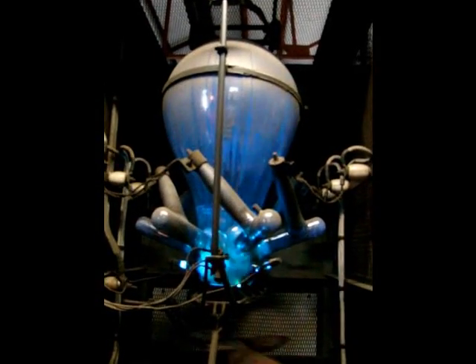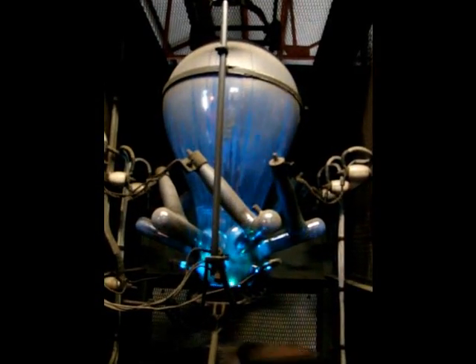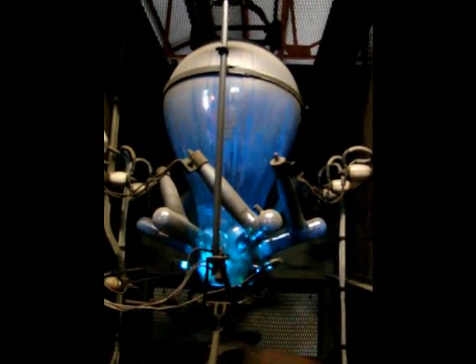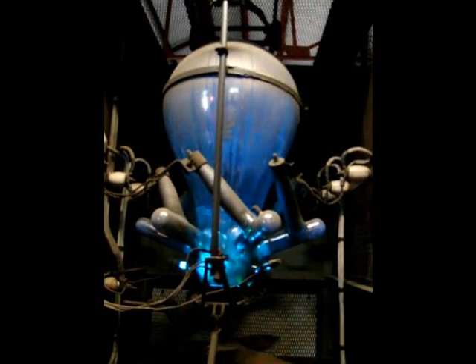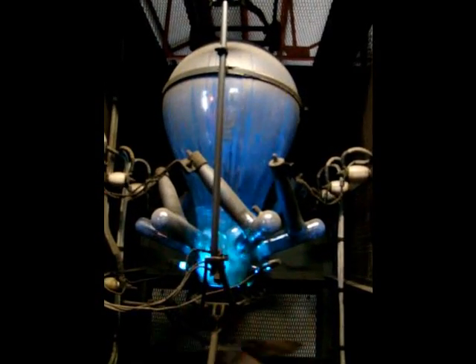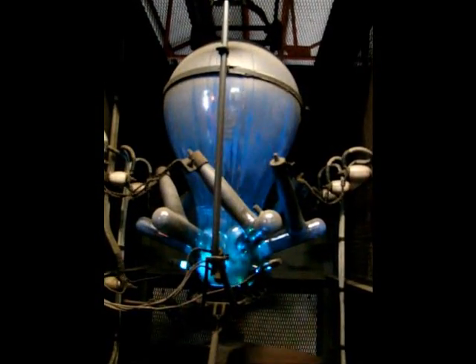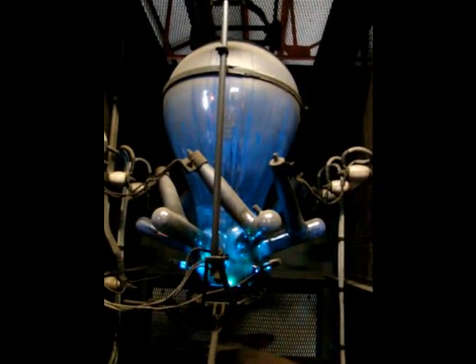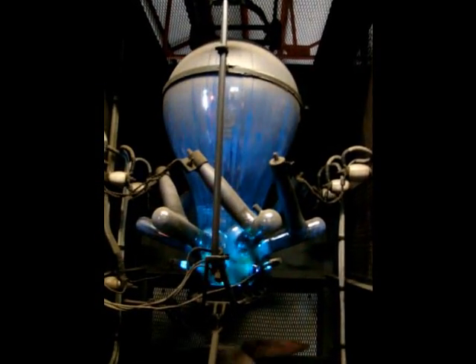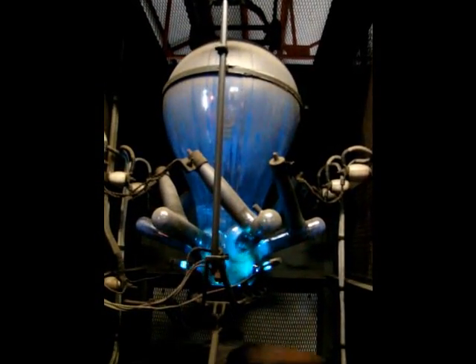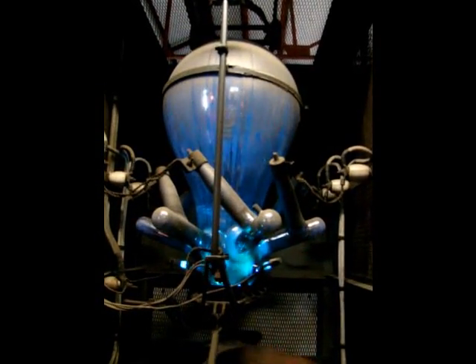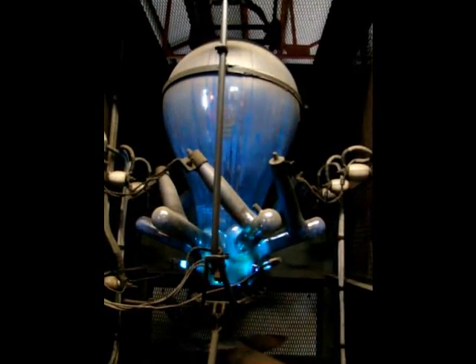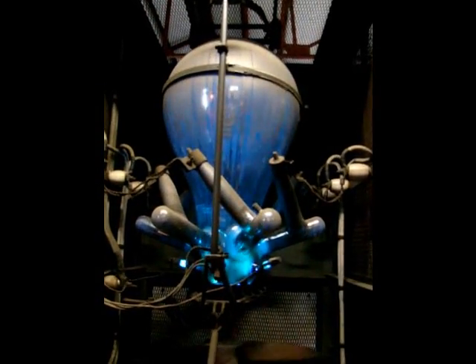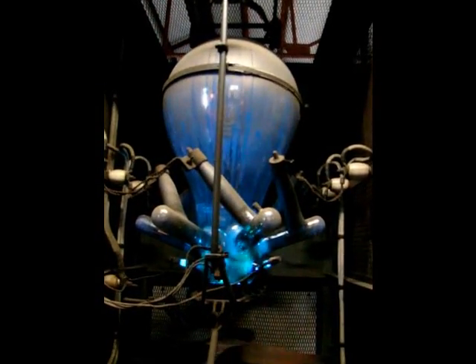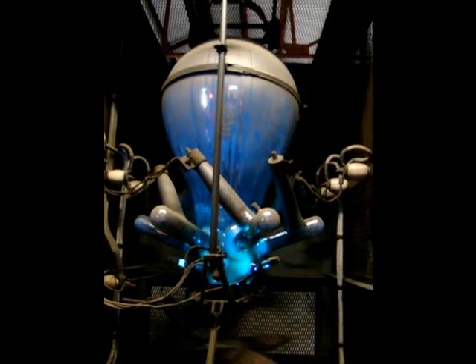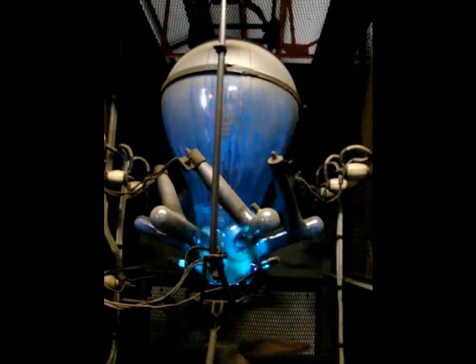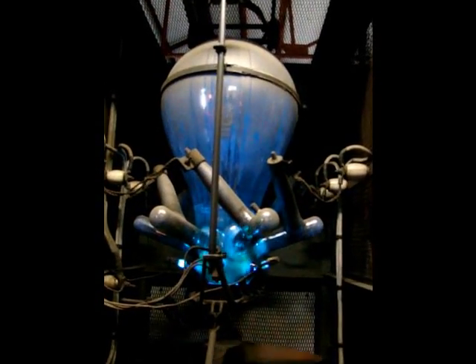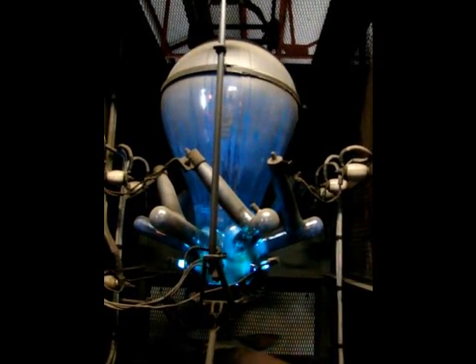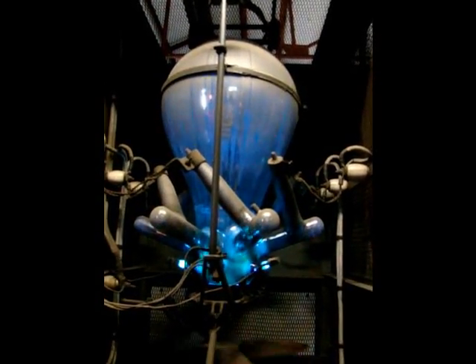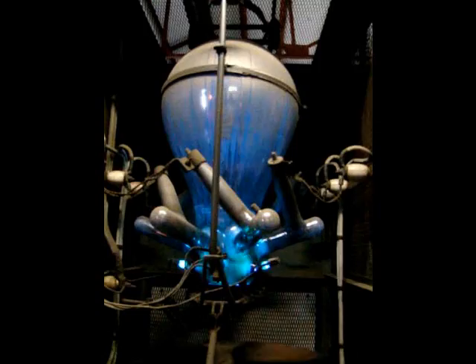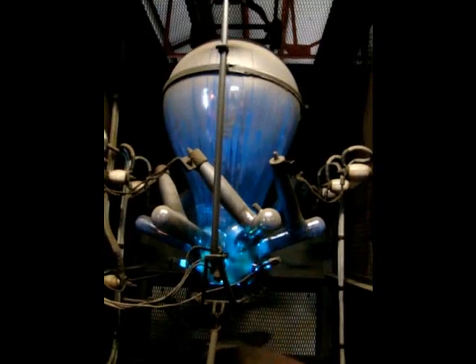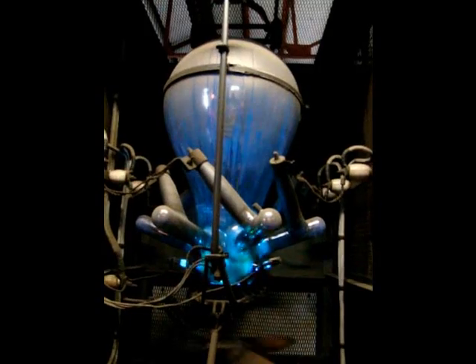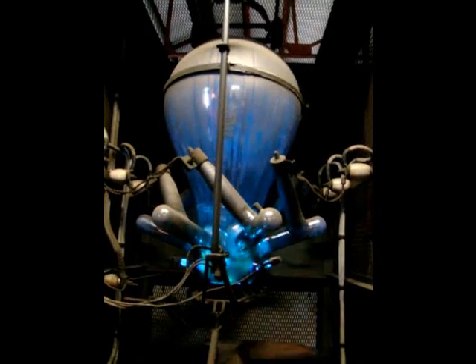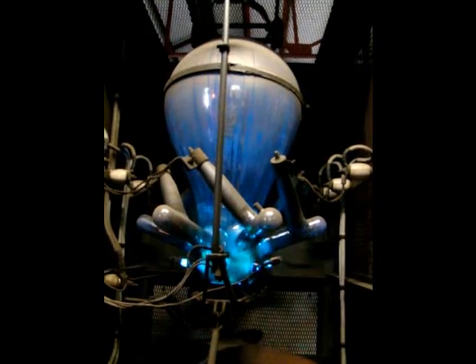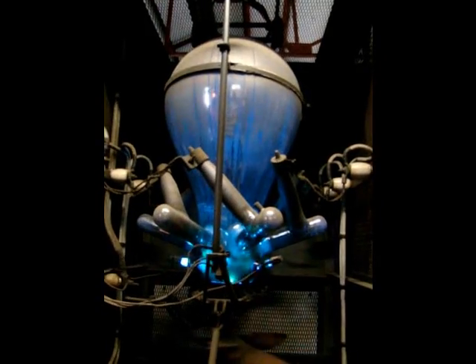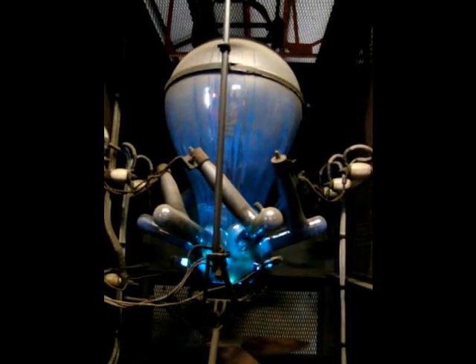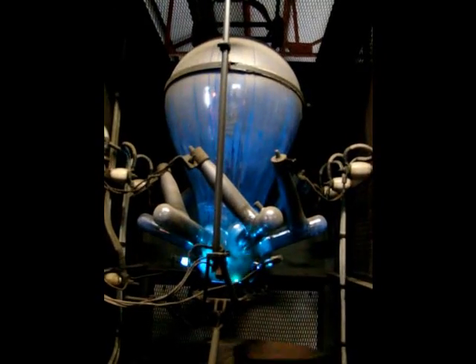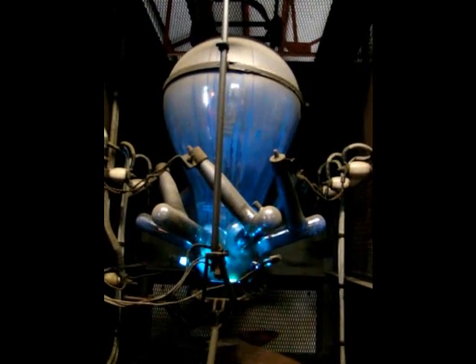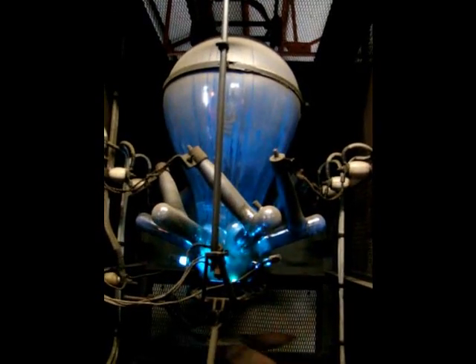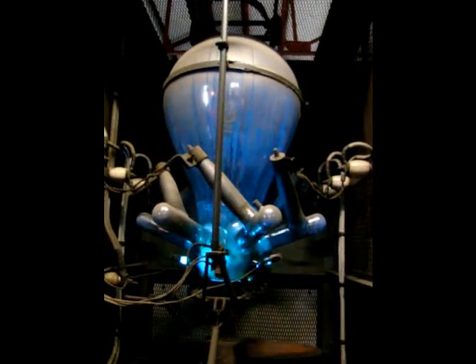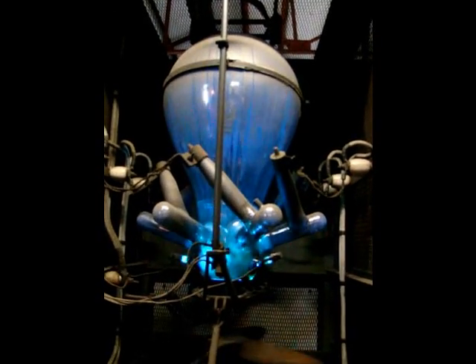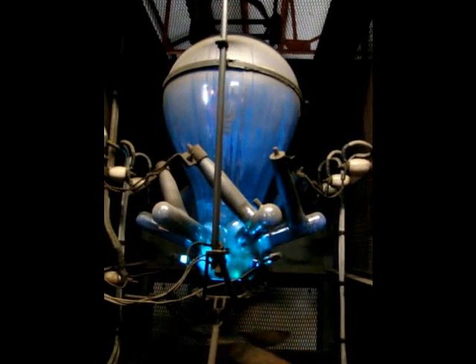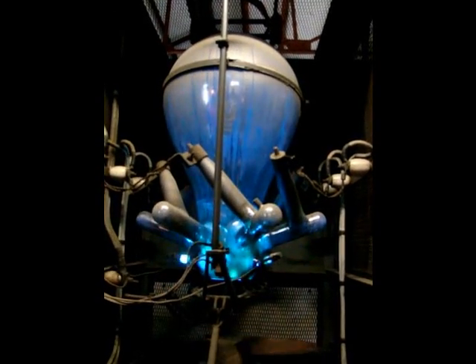What's the significance of the propeller going round? It's a fan — it cools it.